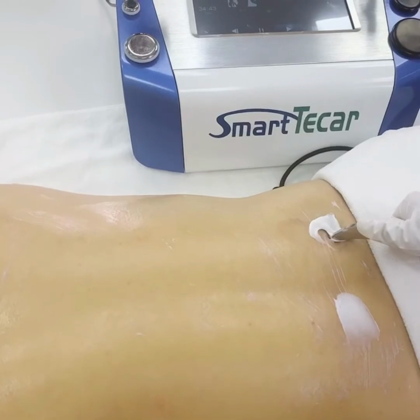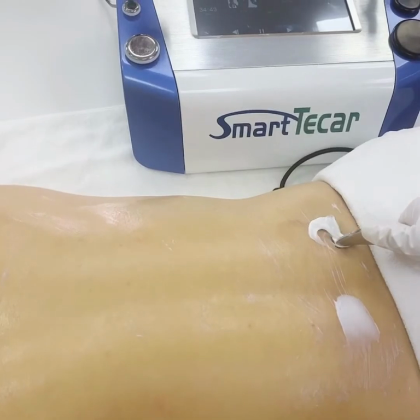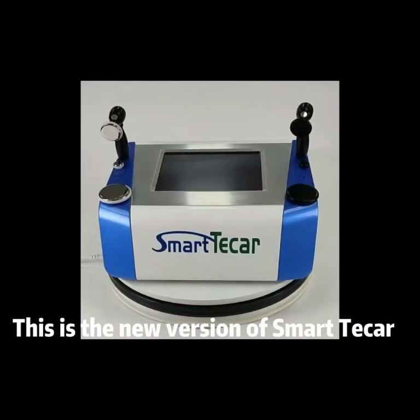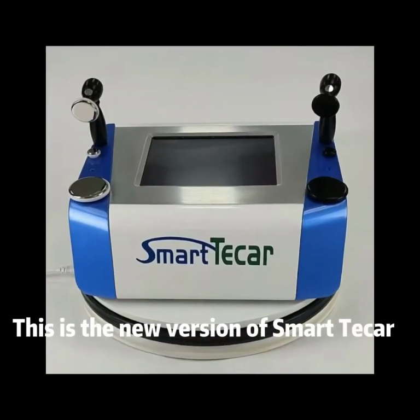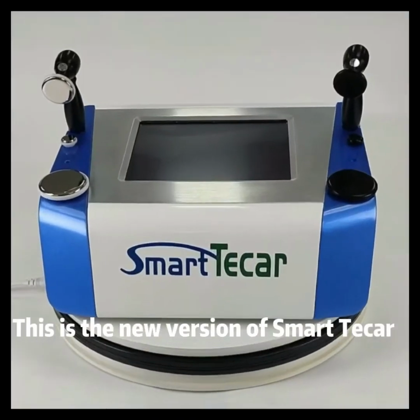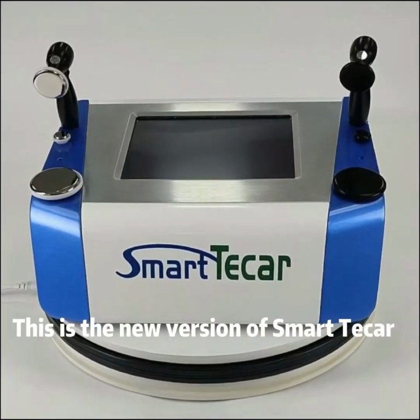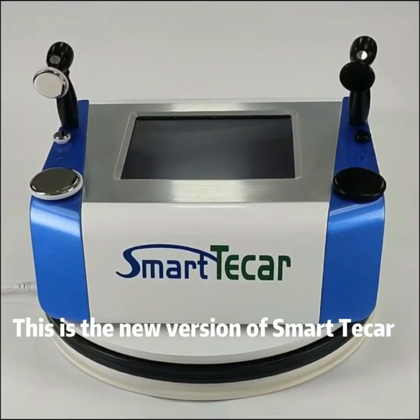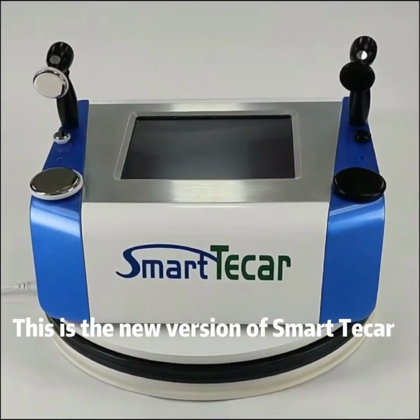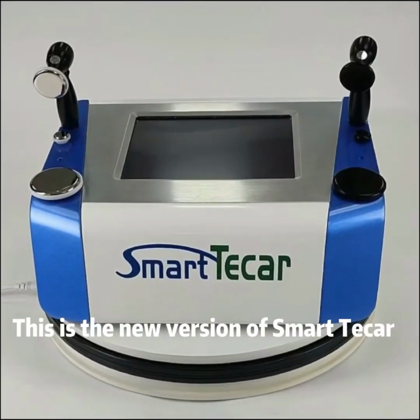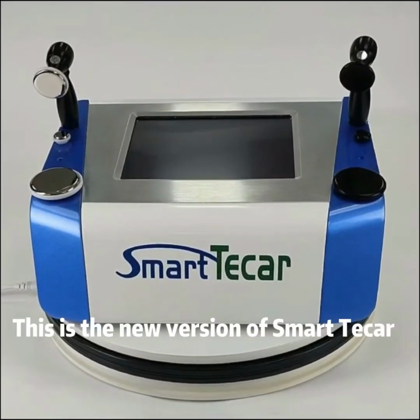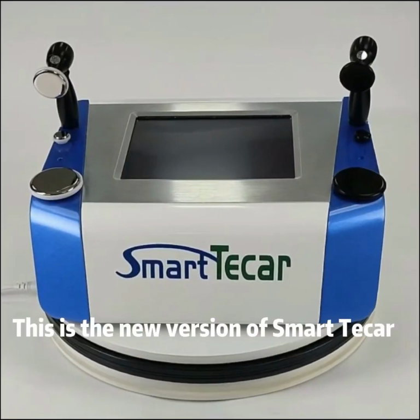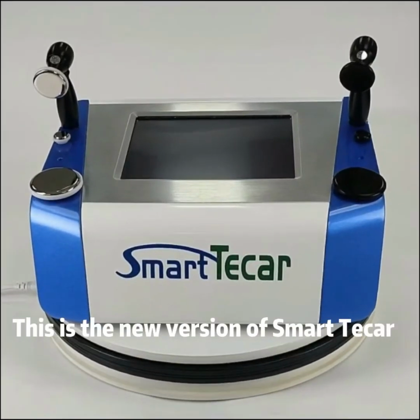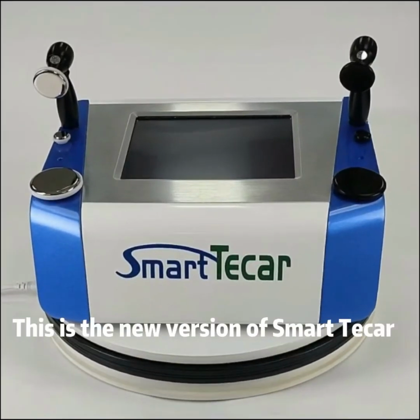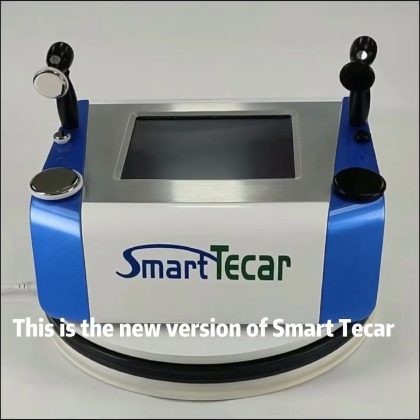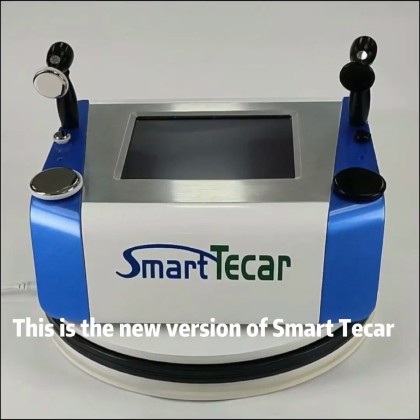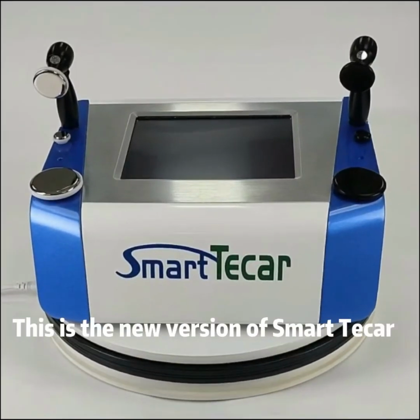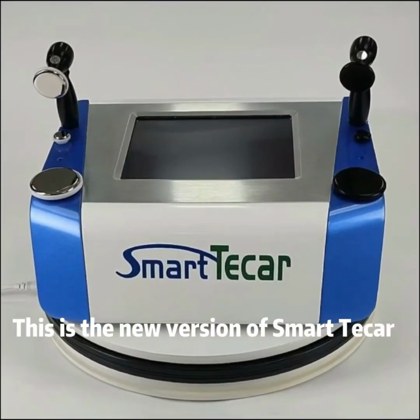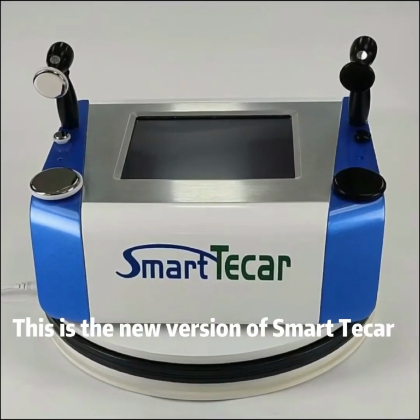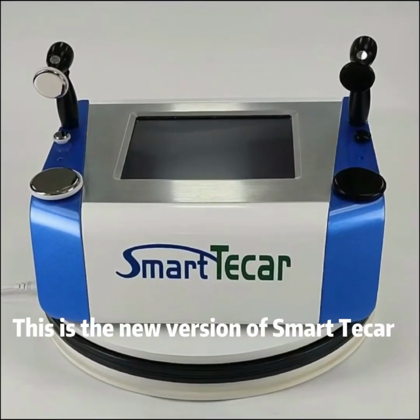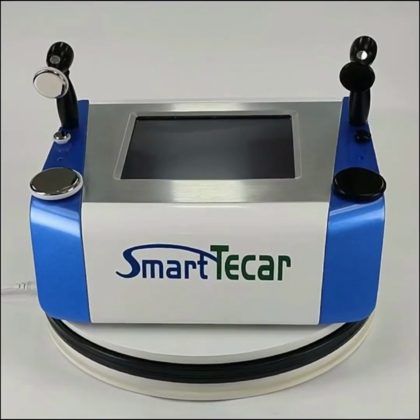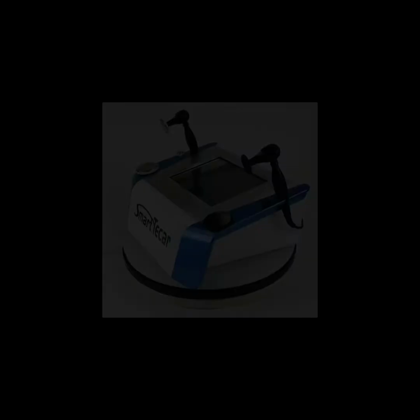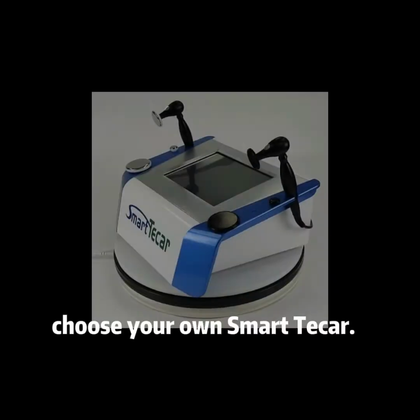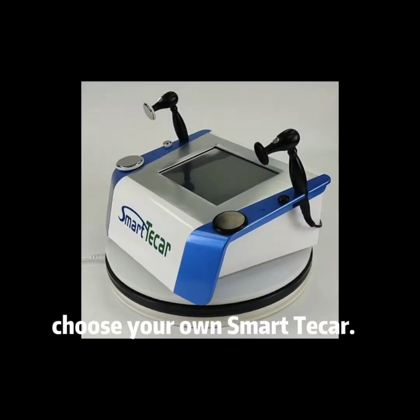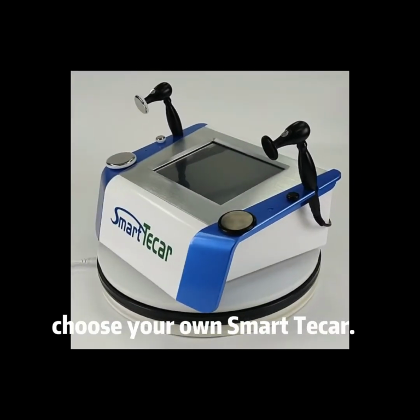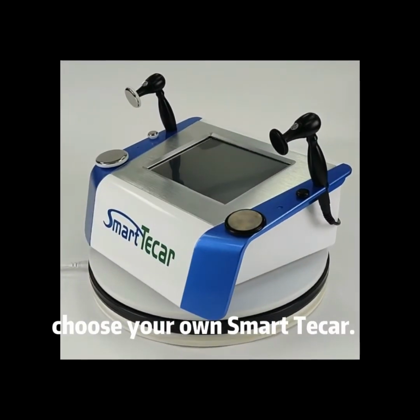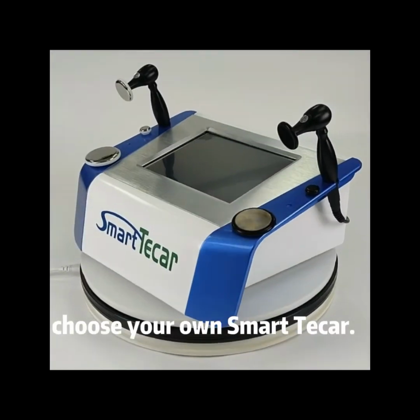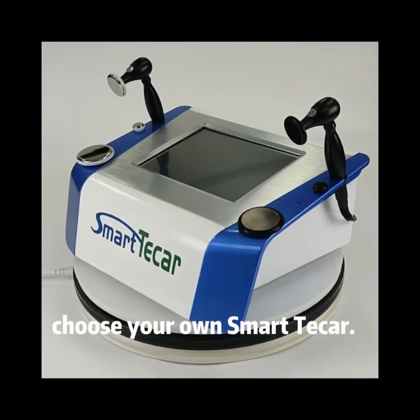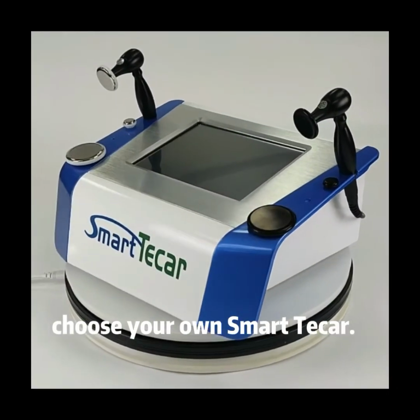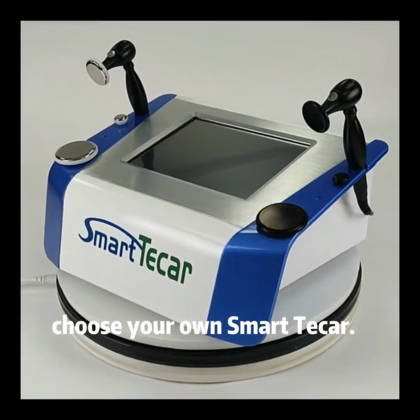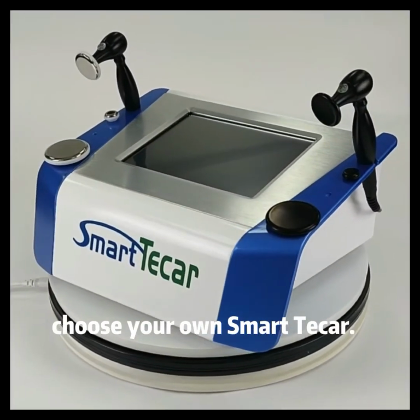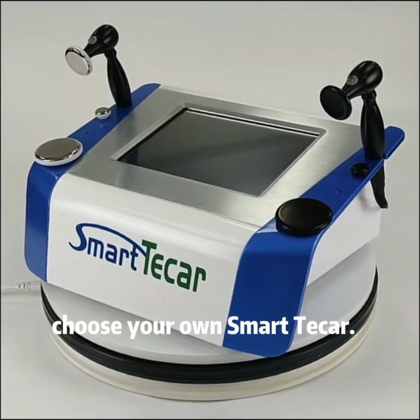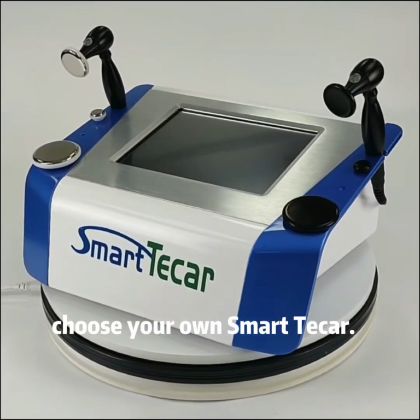This is the new version of Smart T-Car. Choose your own Smart T-Car.